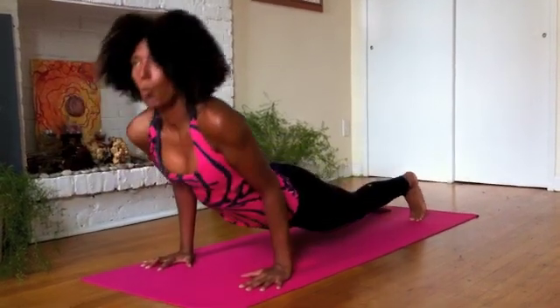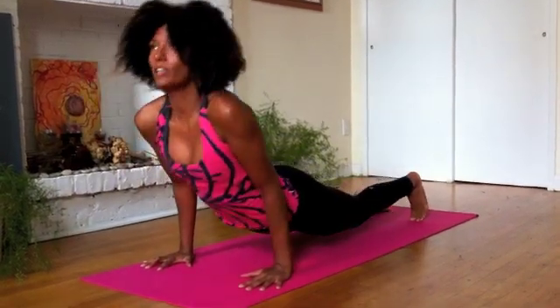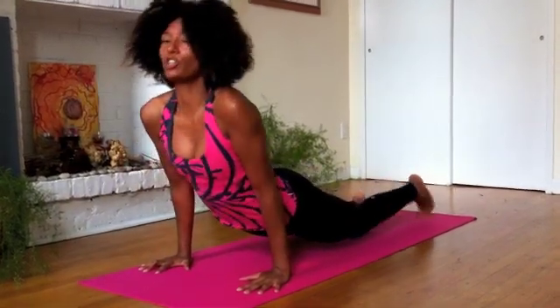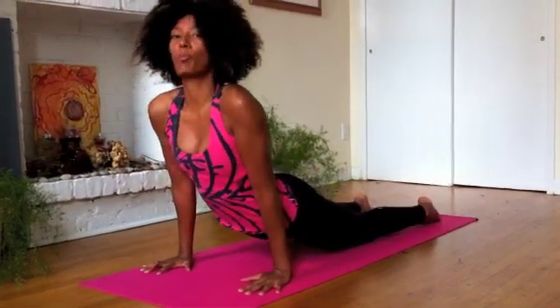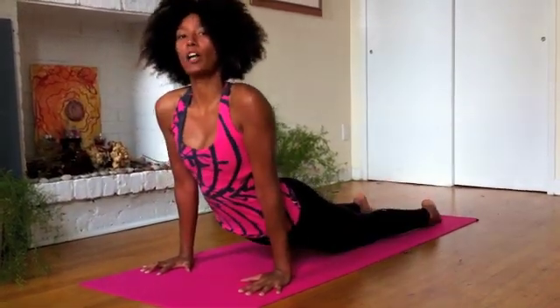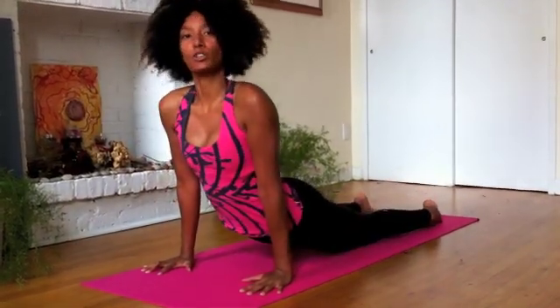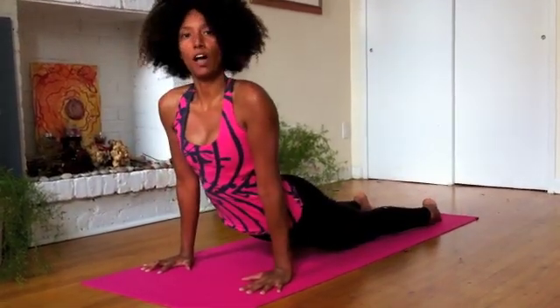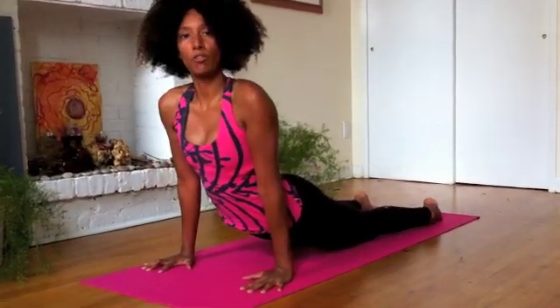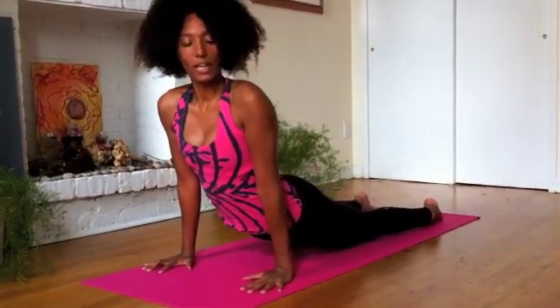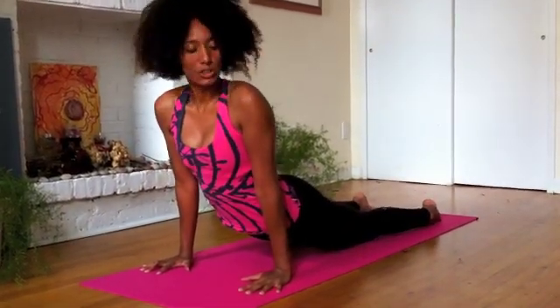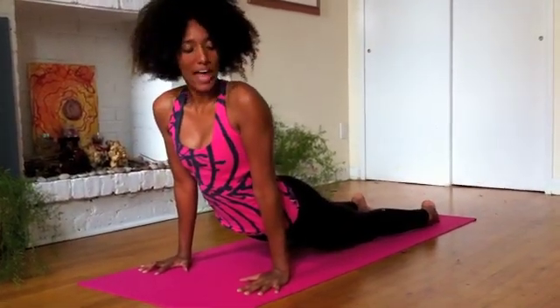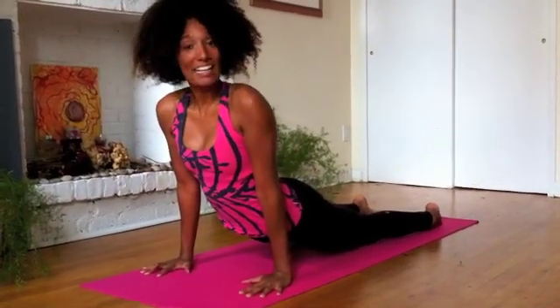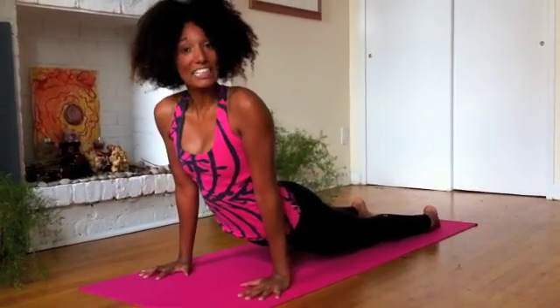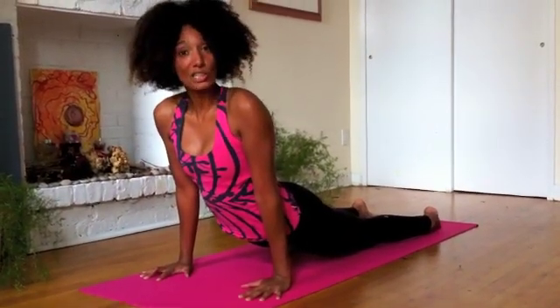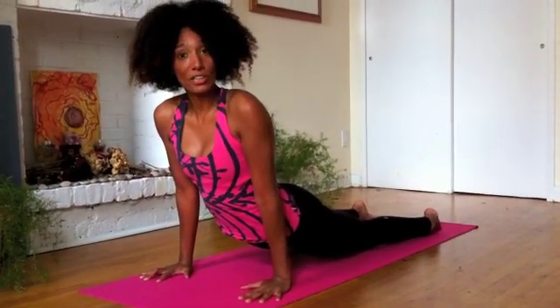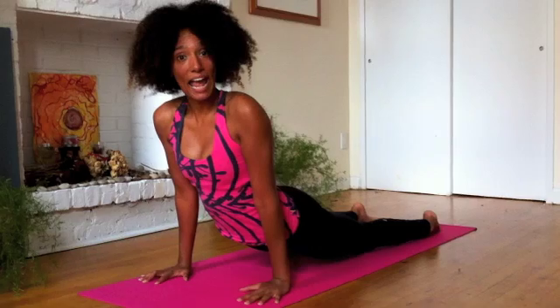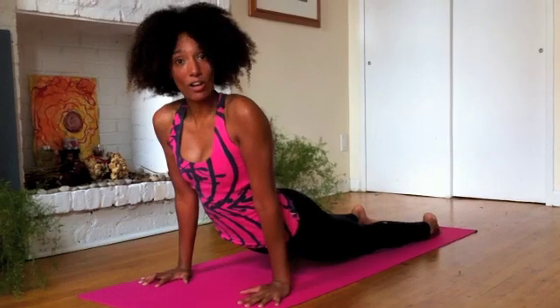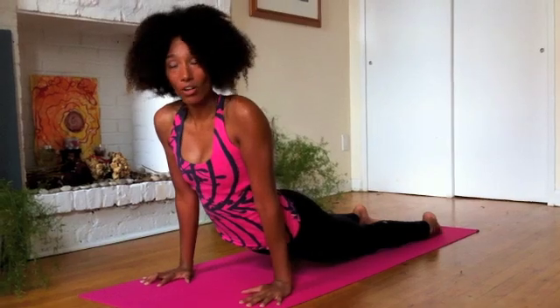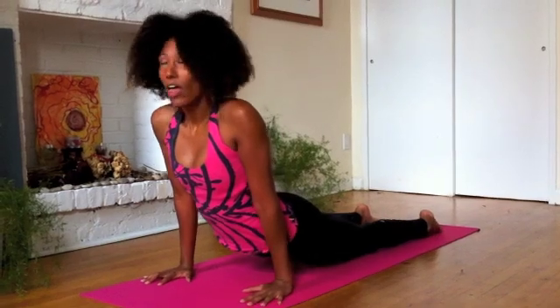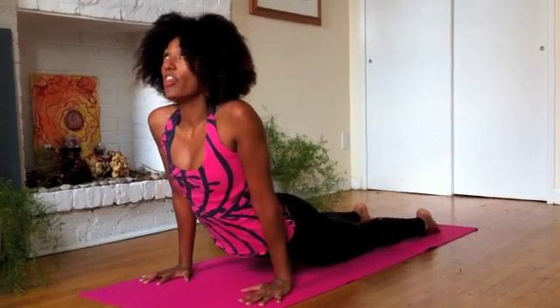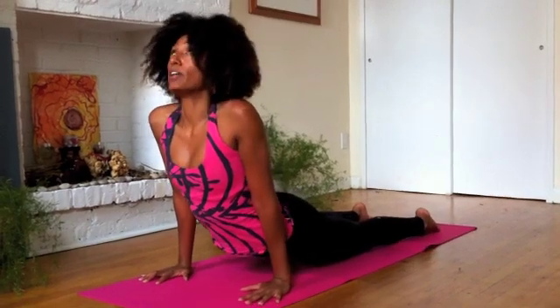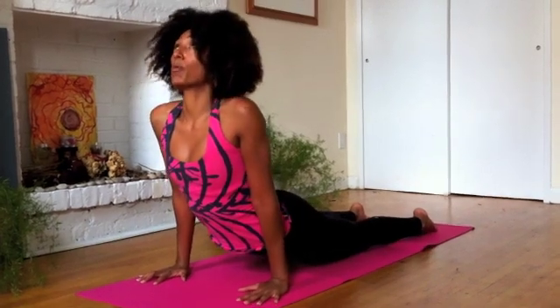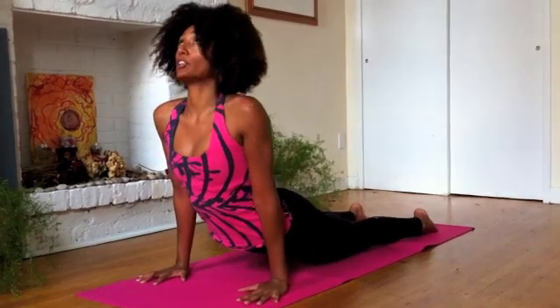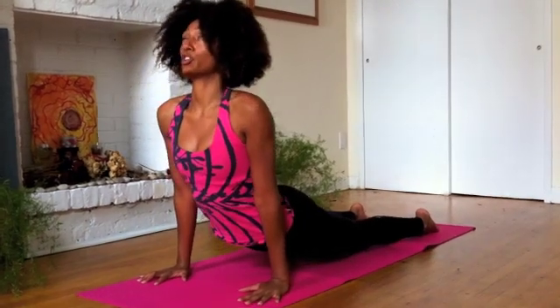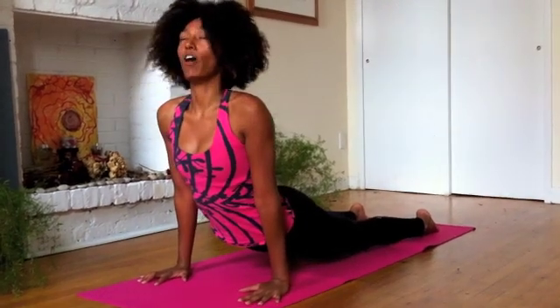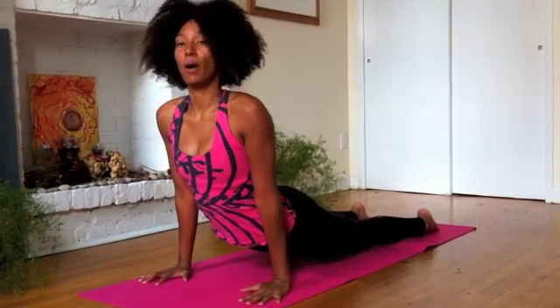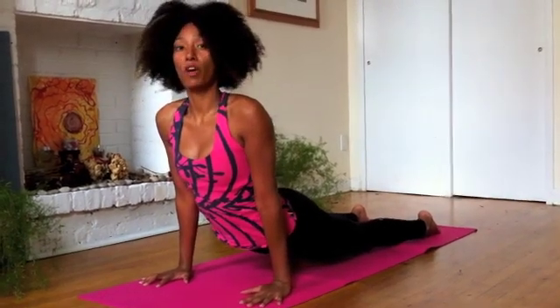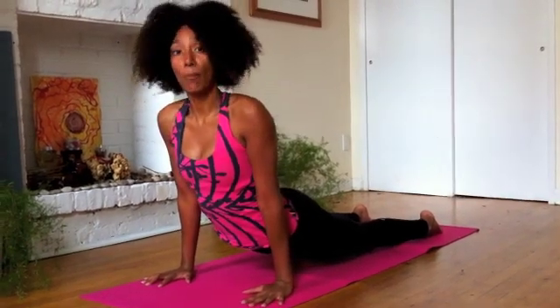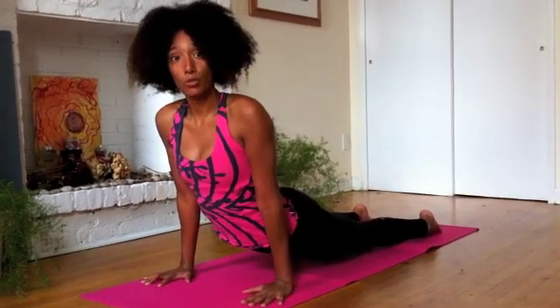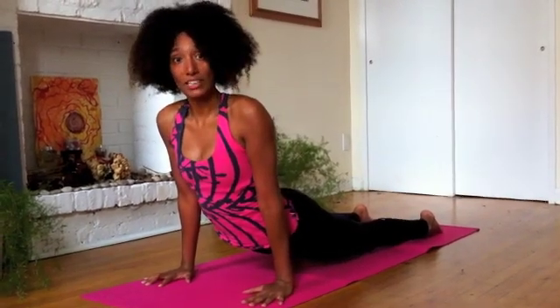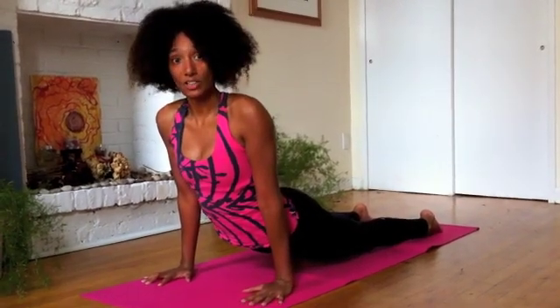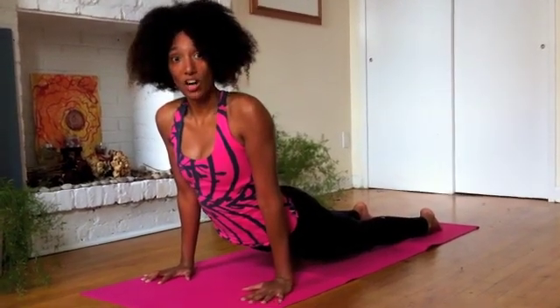Once you've brought yourself into that 90-degree angle, then press yourself up for upward facing dog.